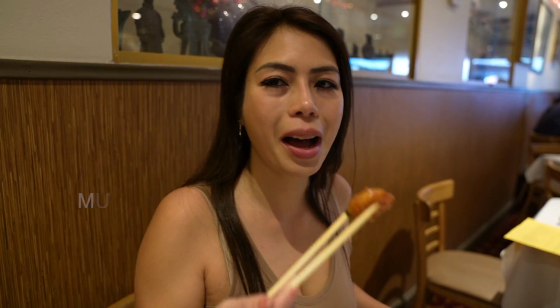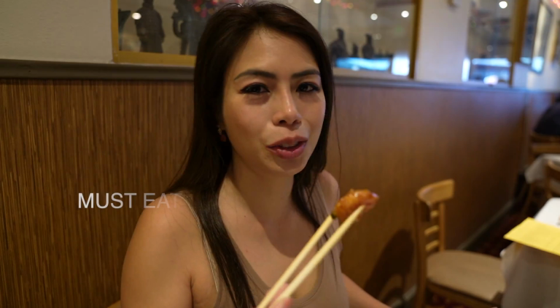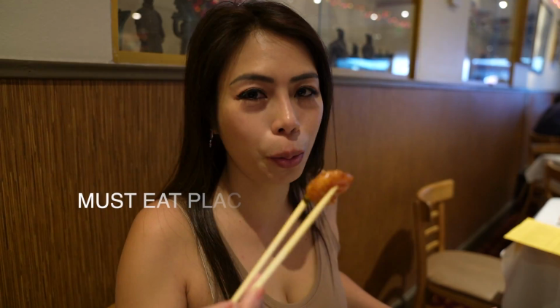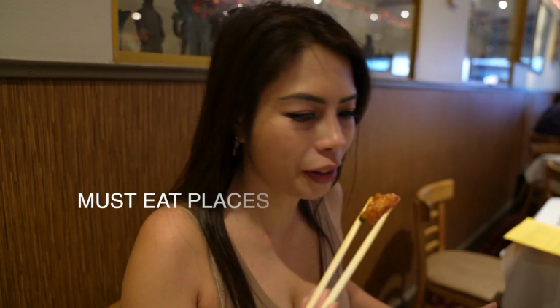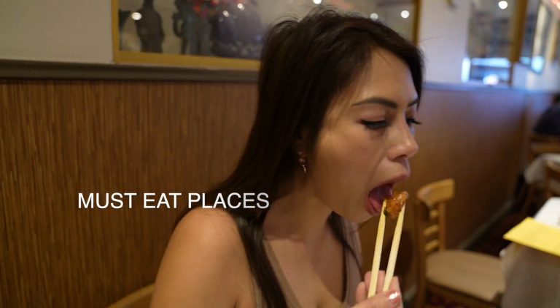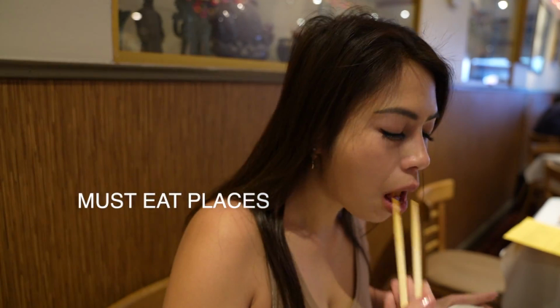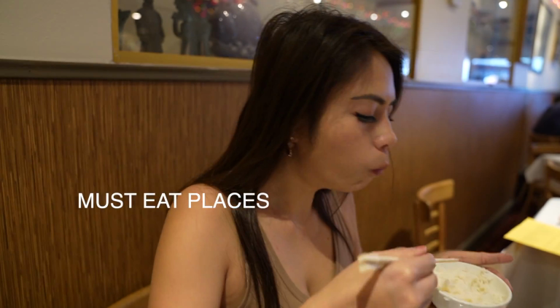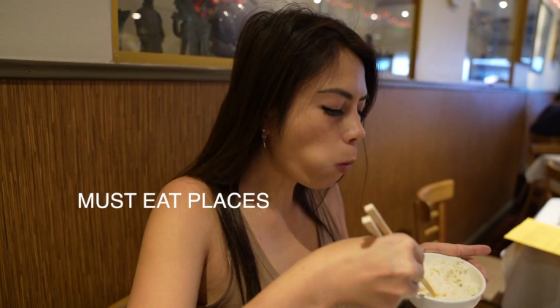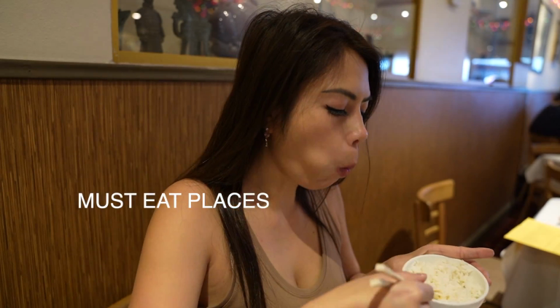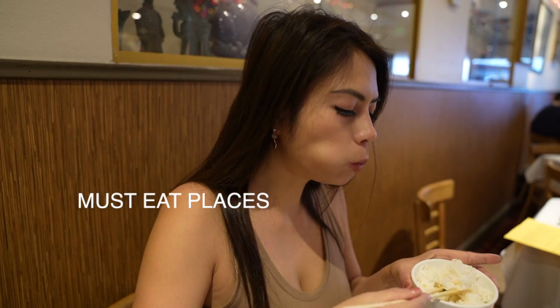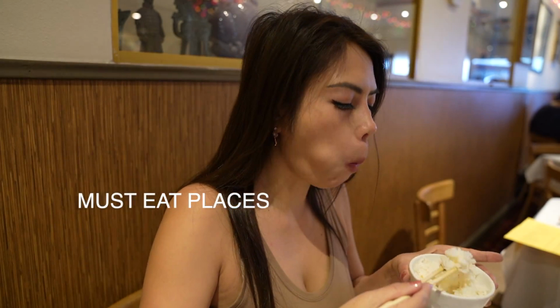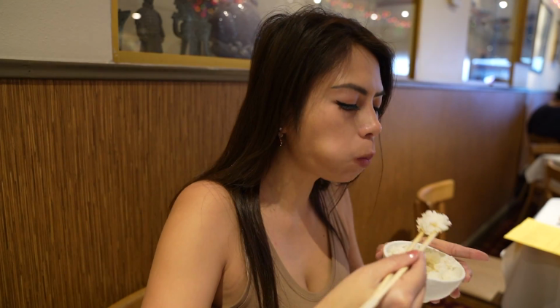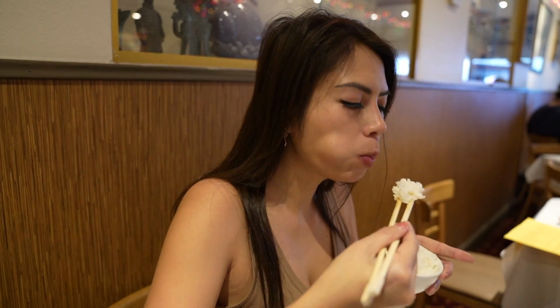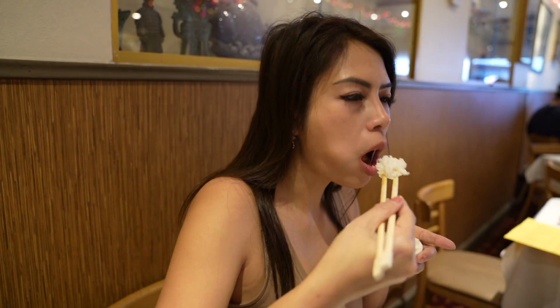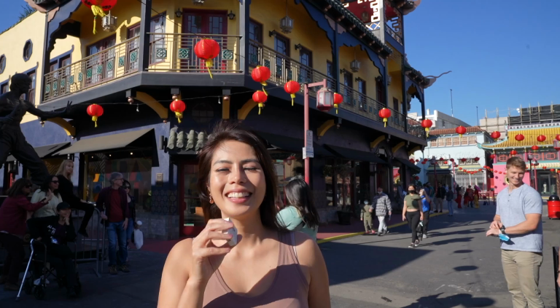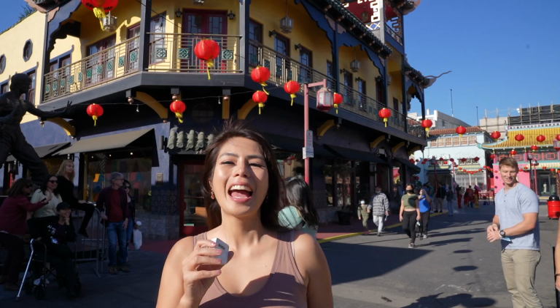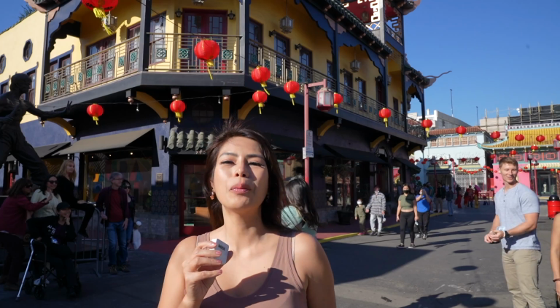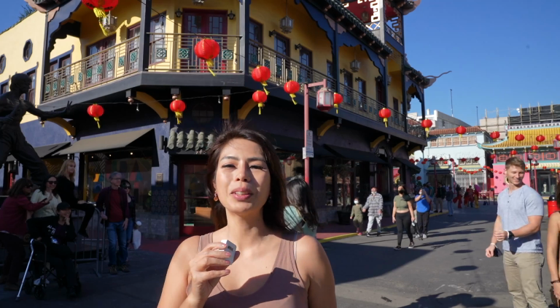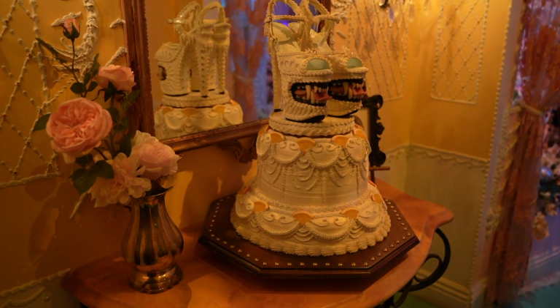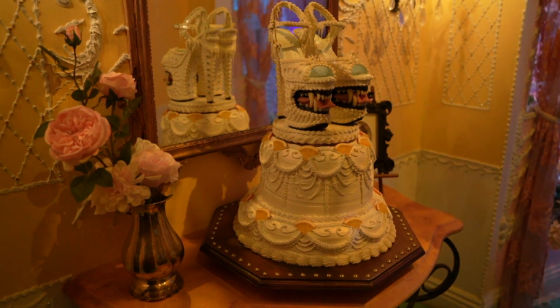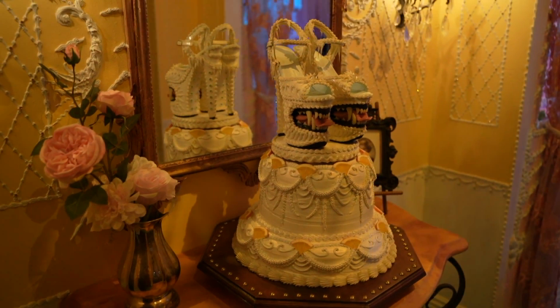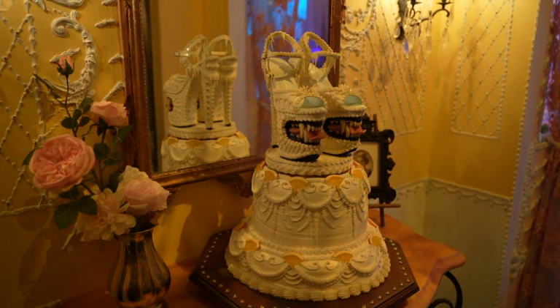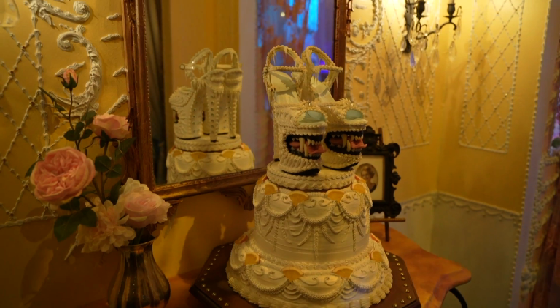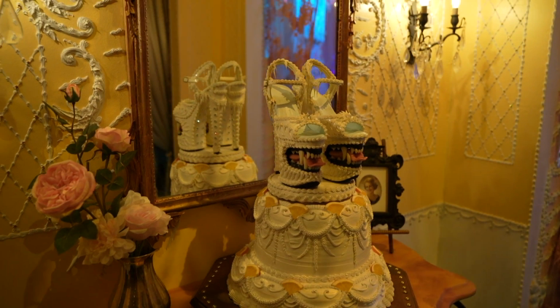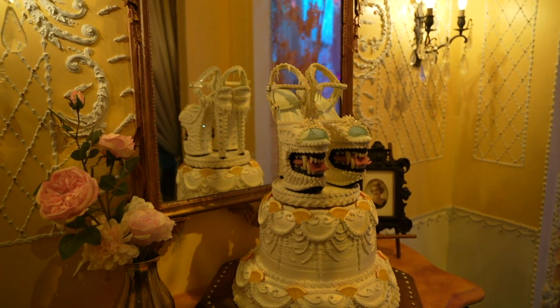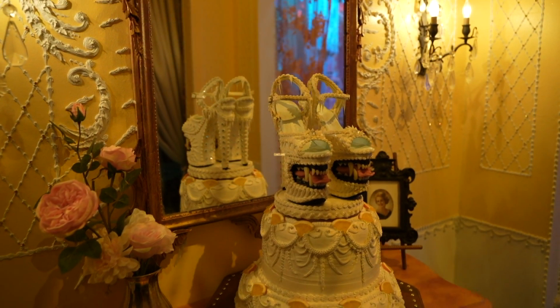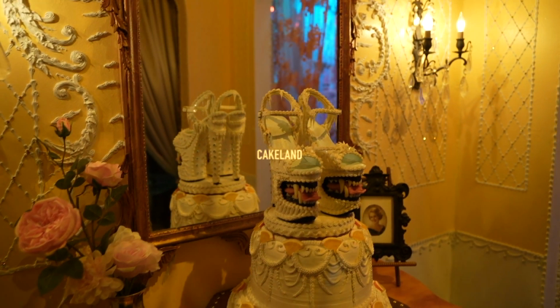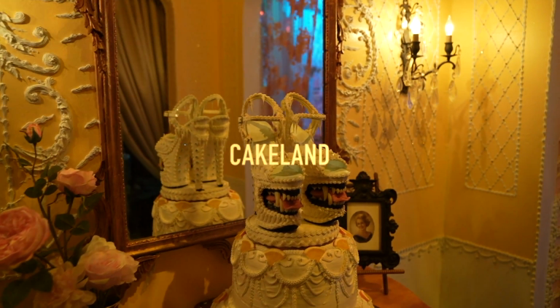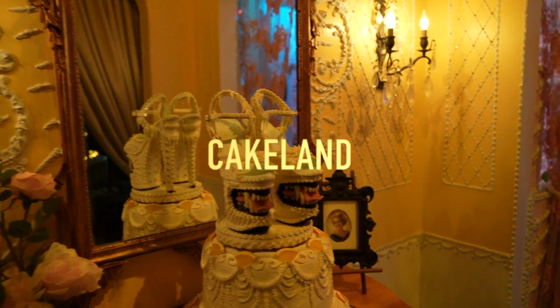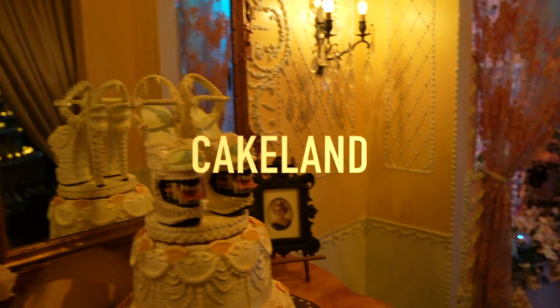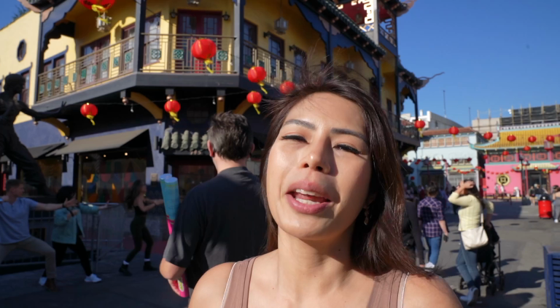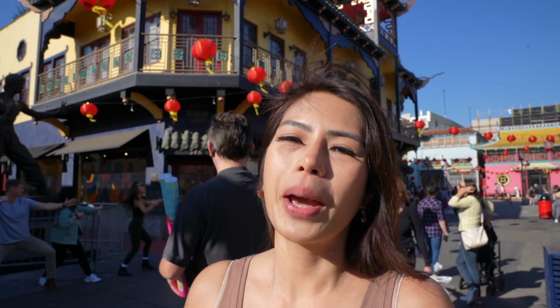In this video, we will check out the best spots to look out for here in Chinatown. We will eat in the must-eat places here, and we will check out amazing art in Cakeland.